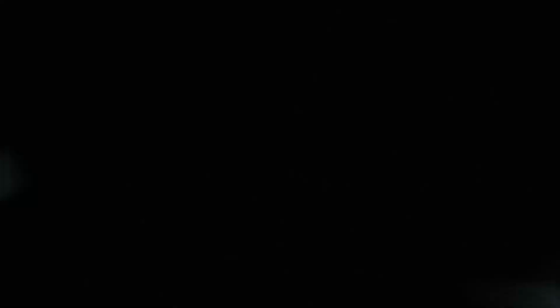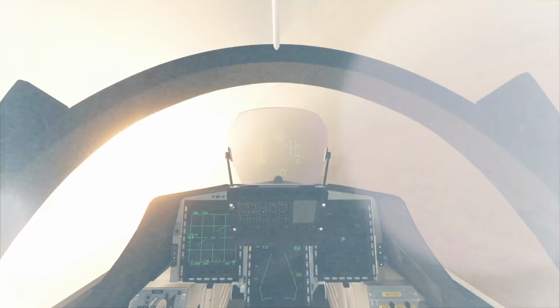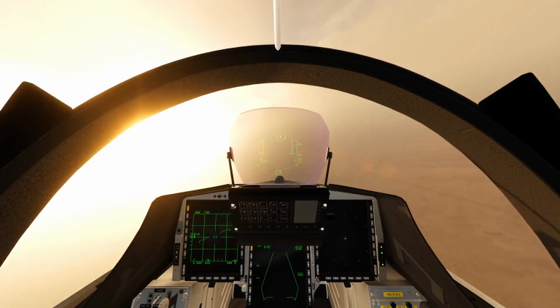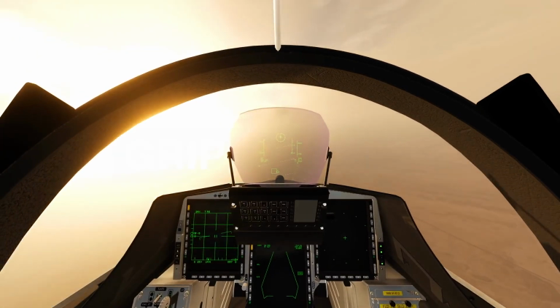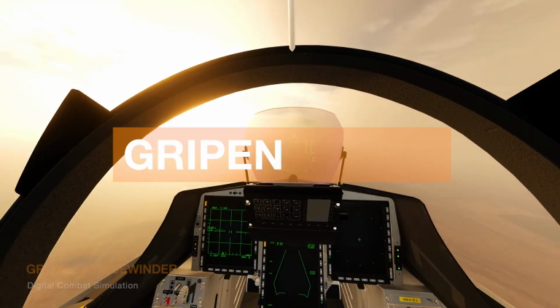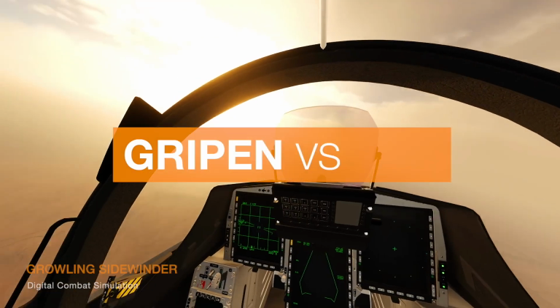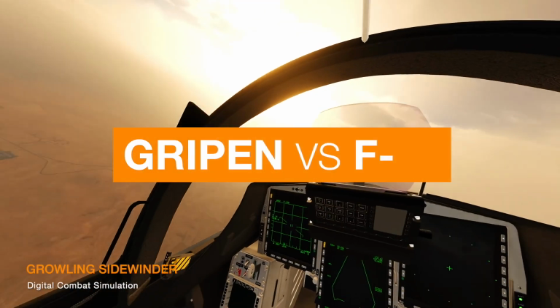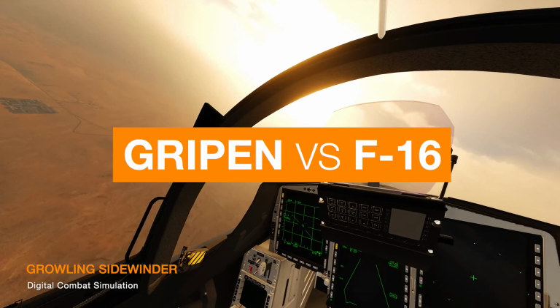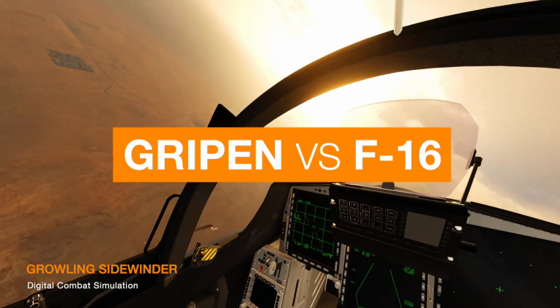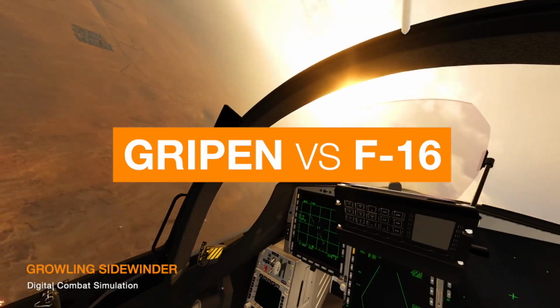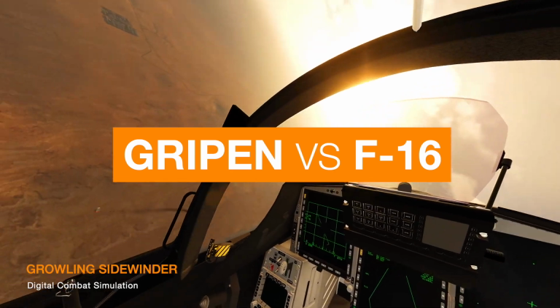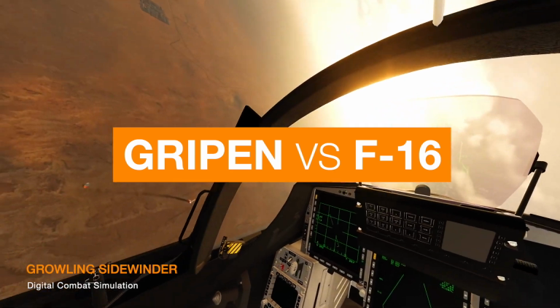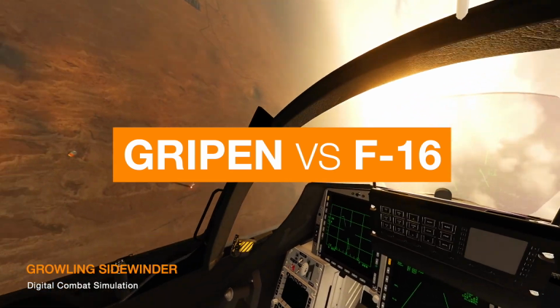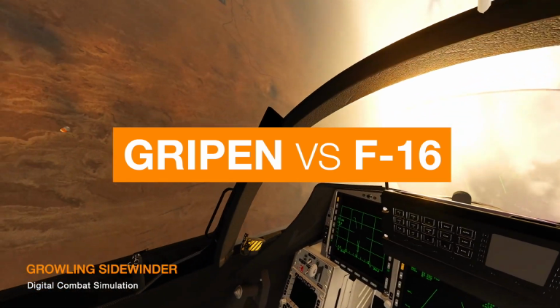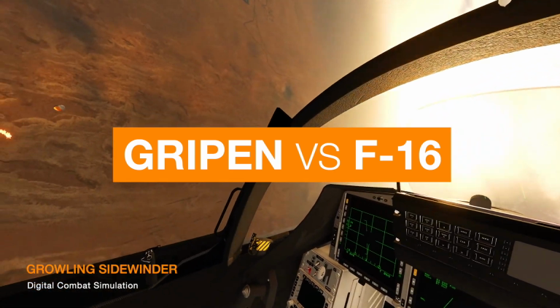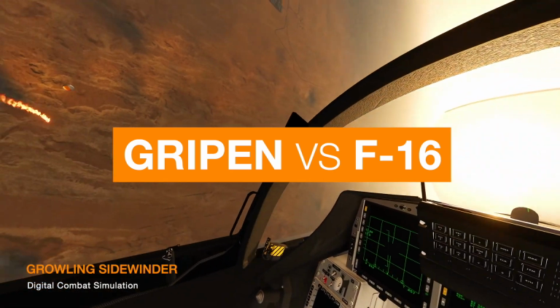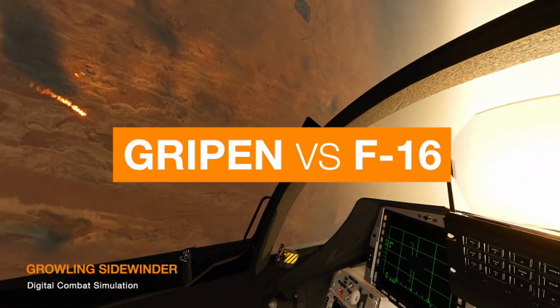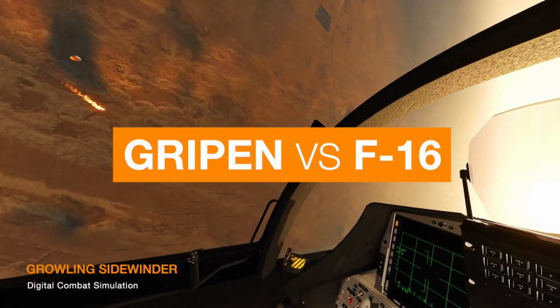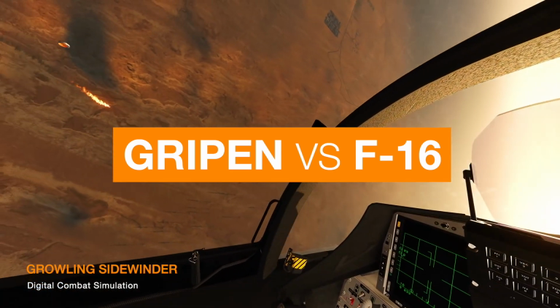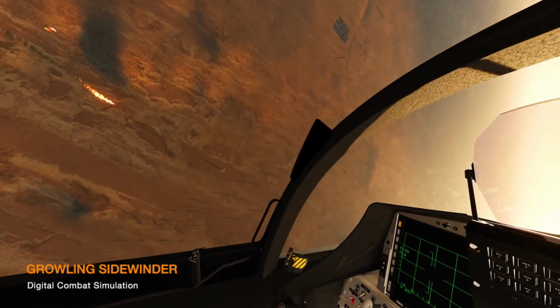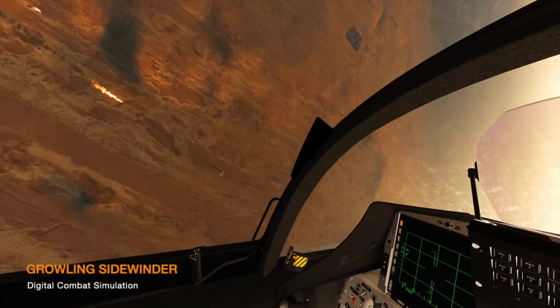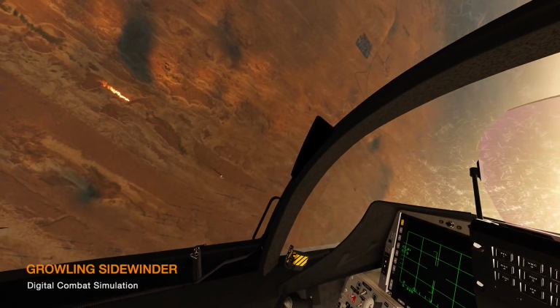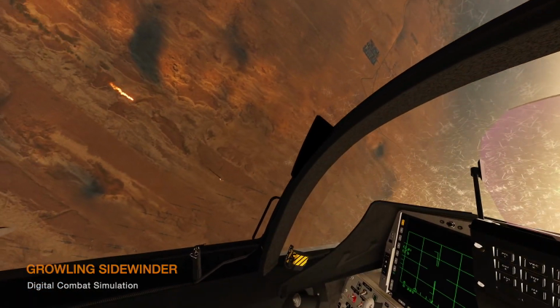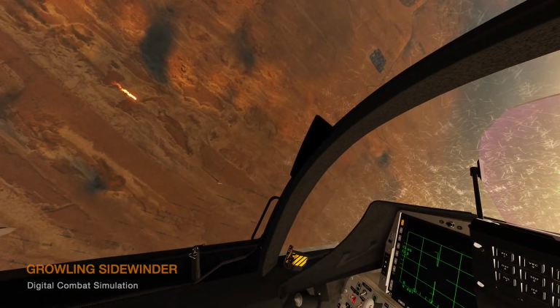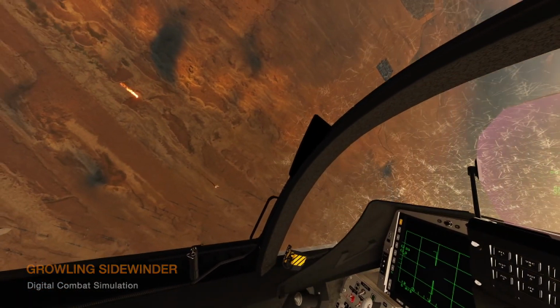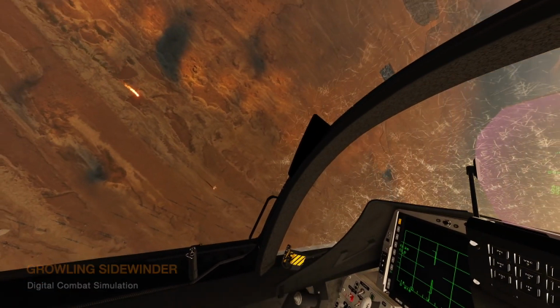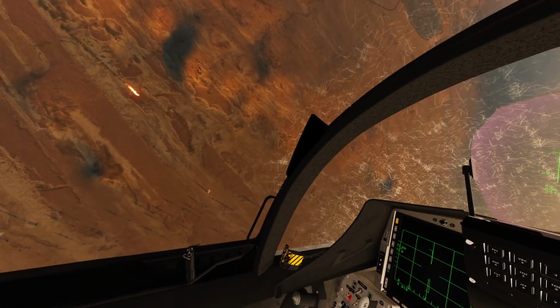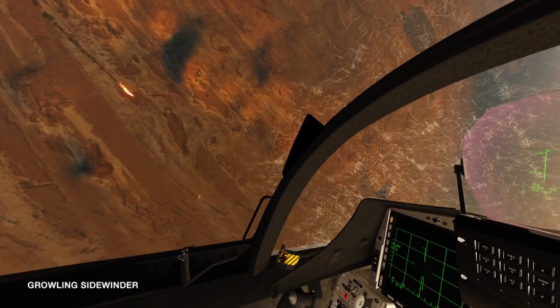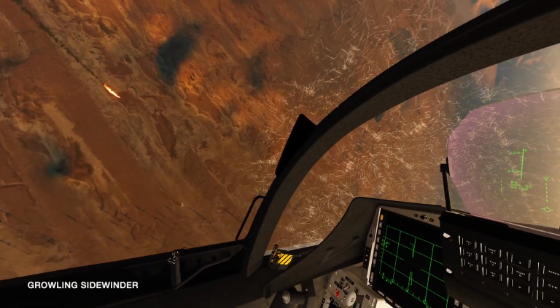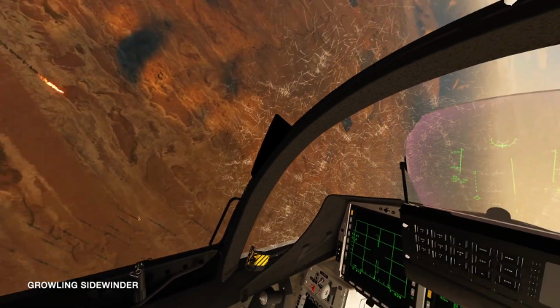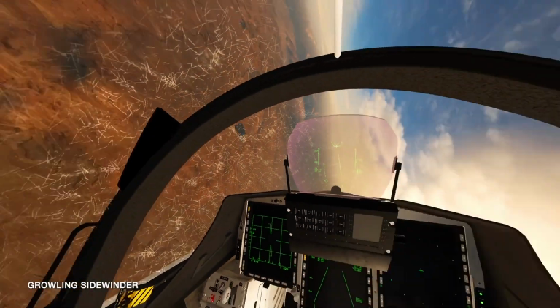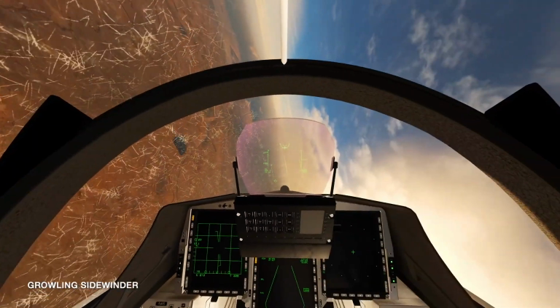The real test would be an actual dogfight between Sweden's Gripen and America's Fighting Falcon.